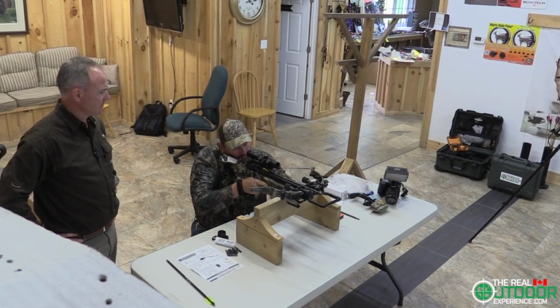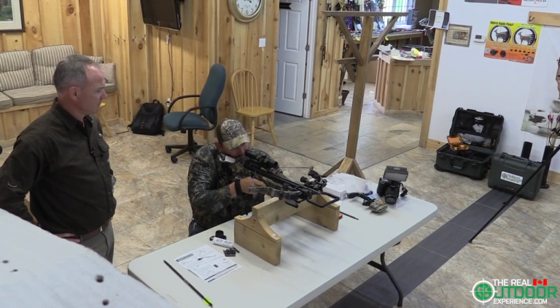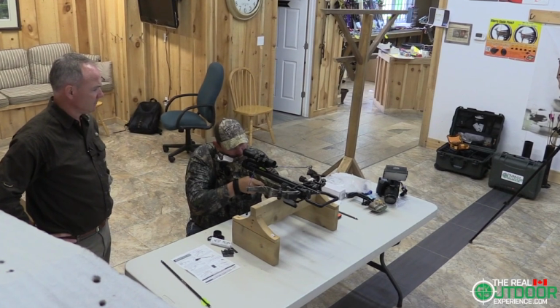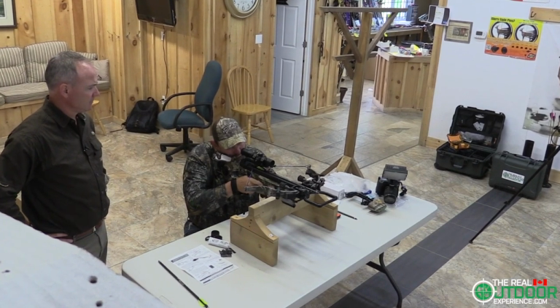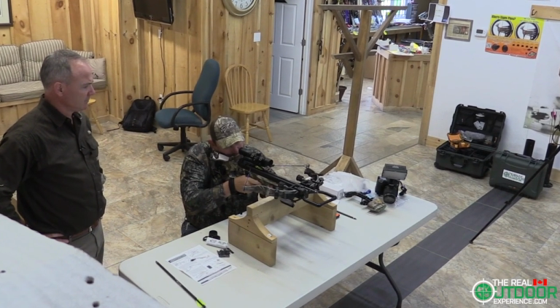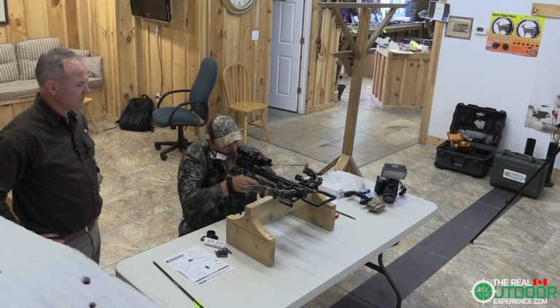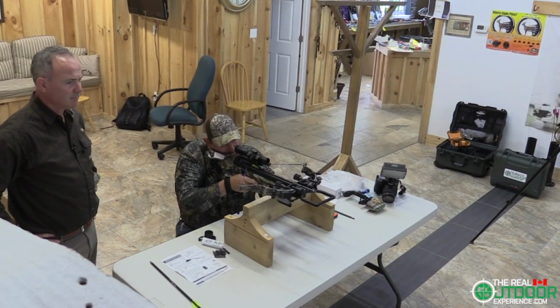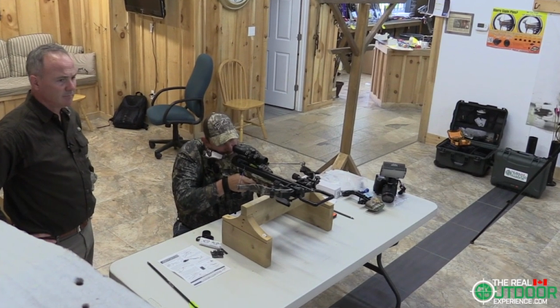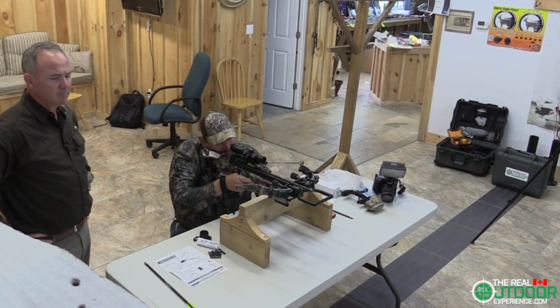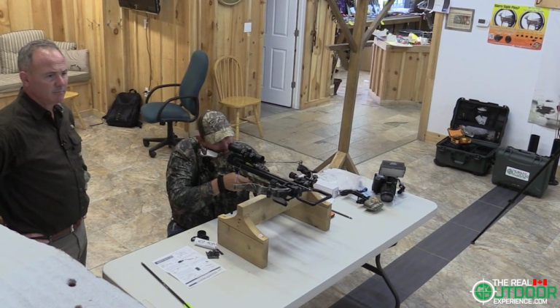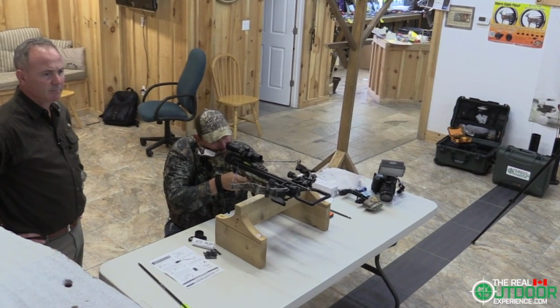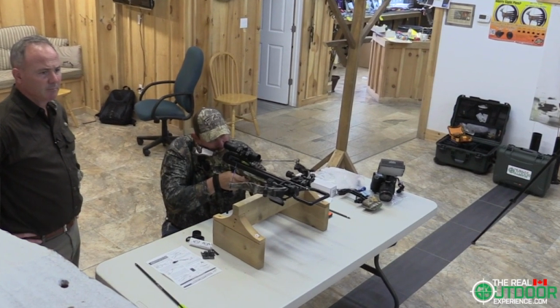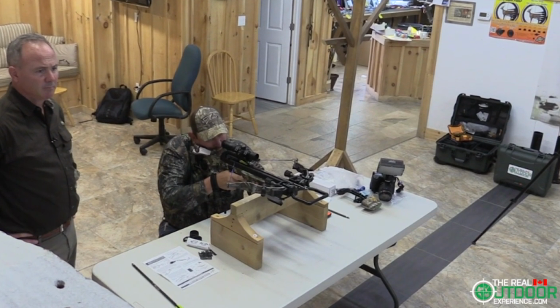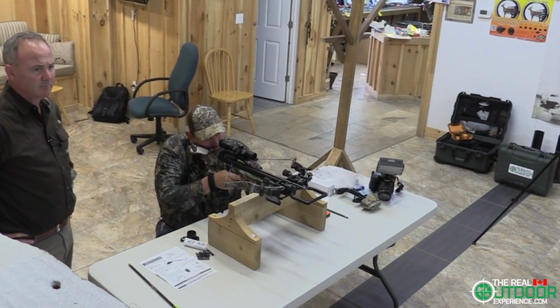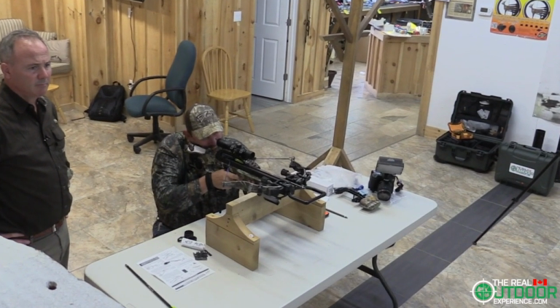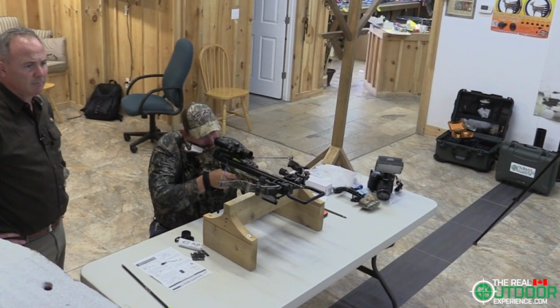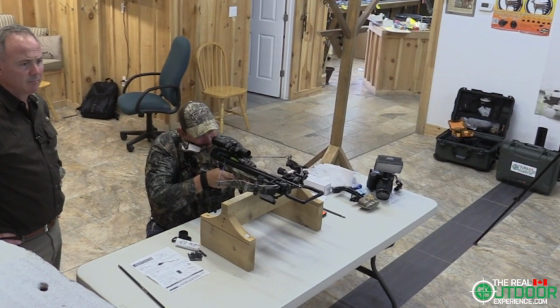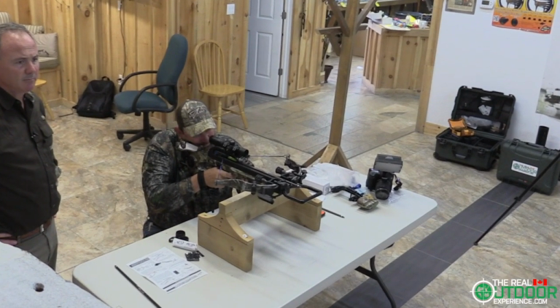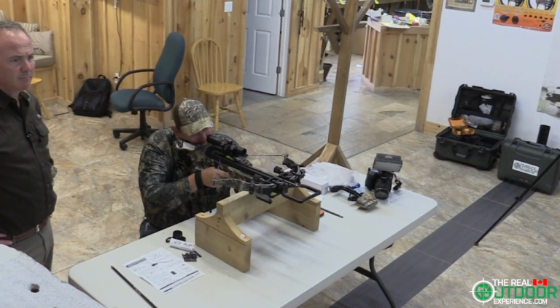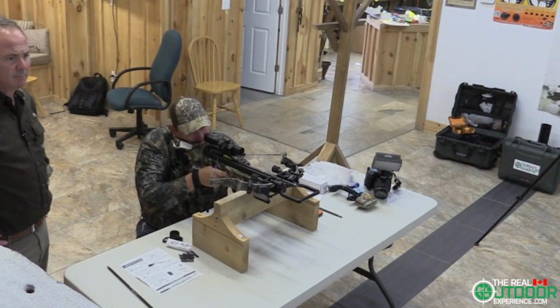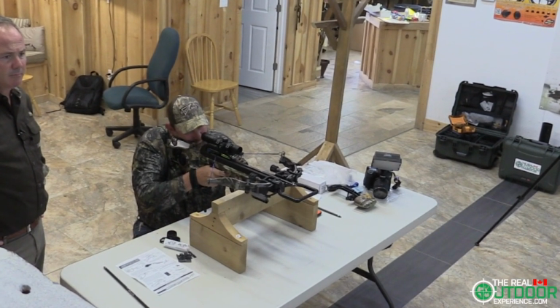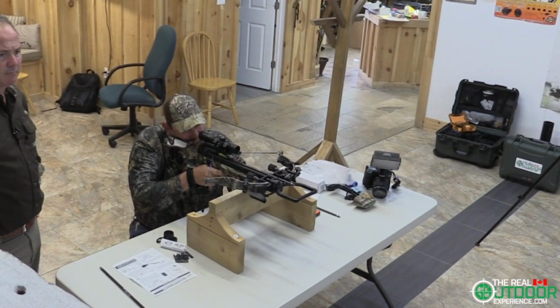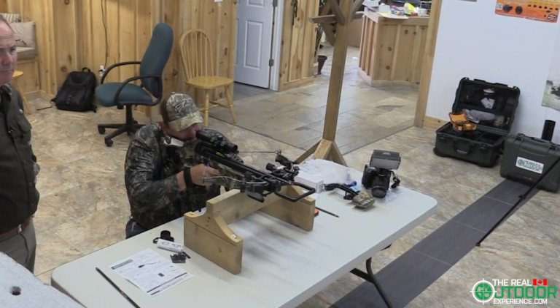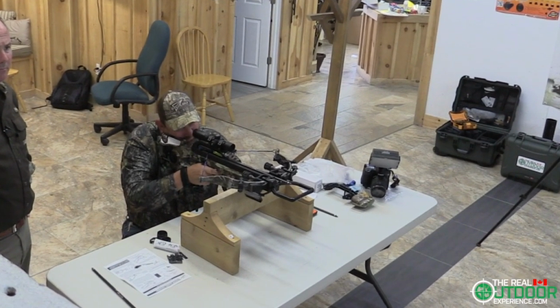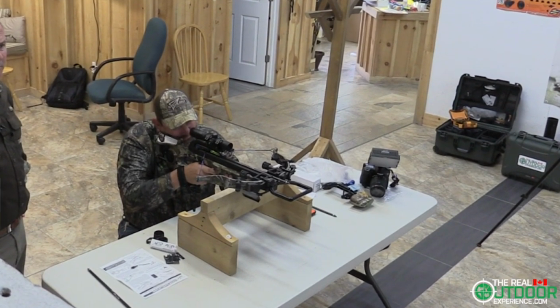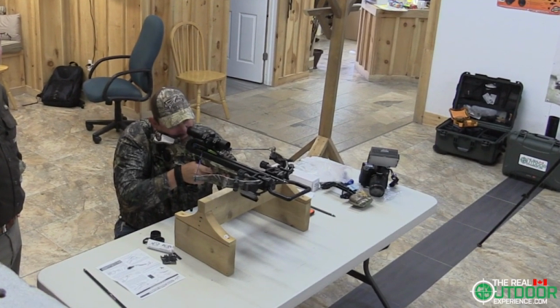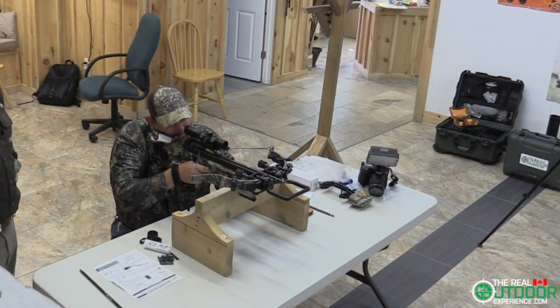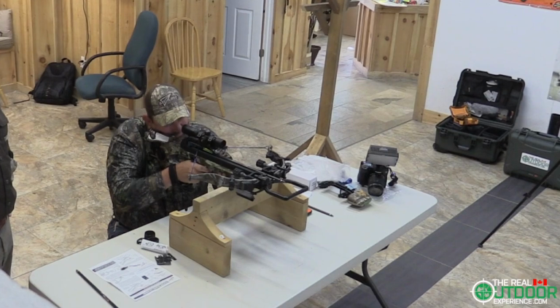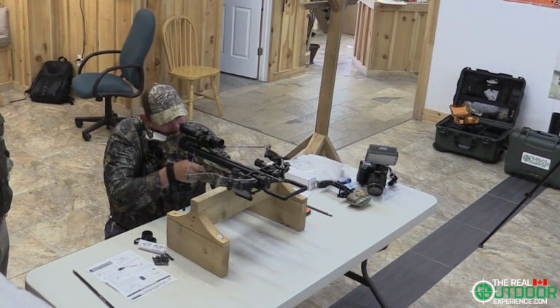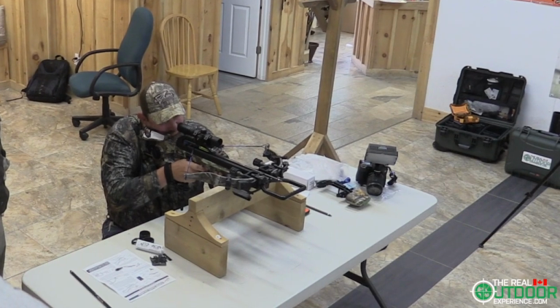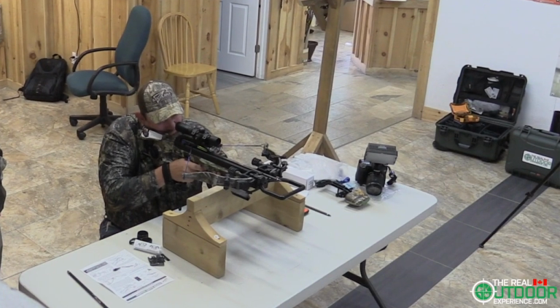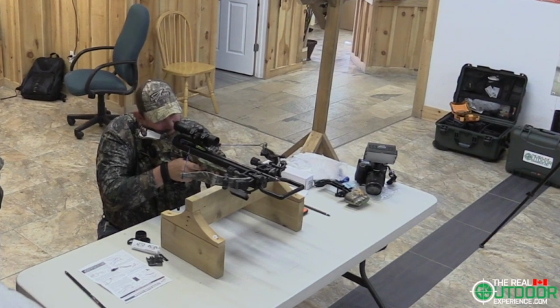What a fantastic bow — absolutely, what a treat. Thanks to Excalibur for letting us use that today and we can't wait to get out into a deer stand.